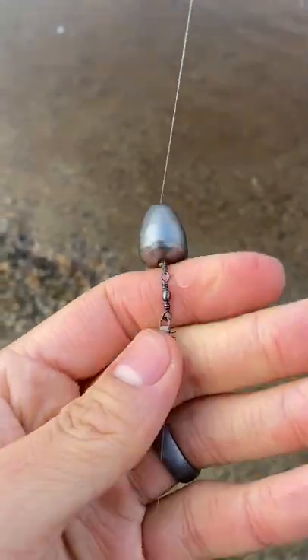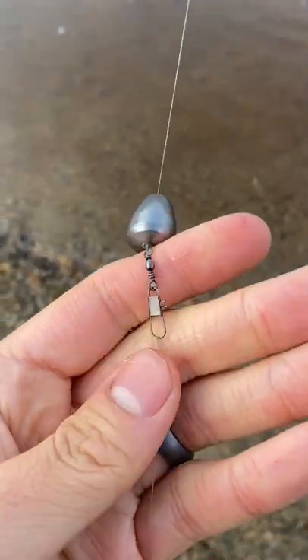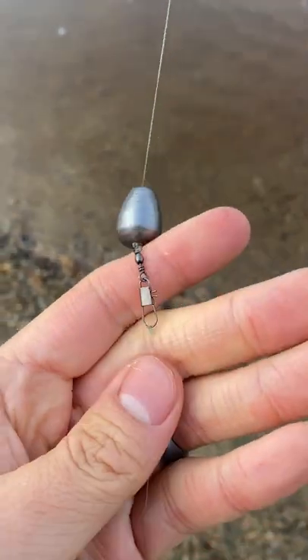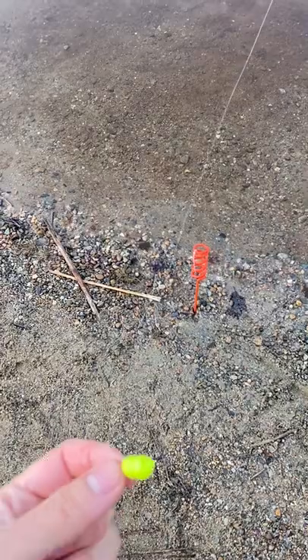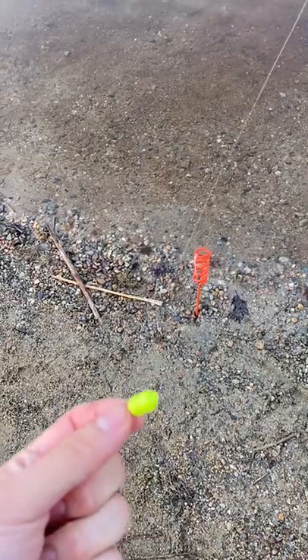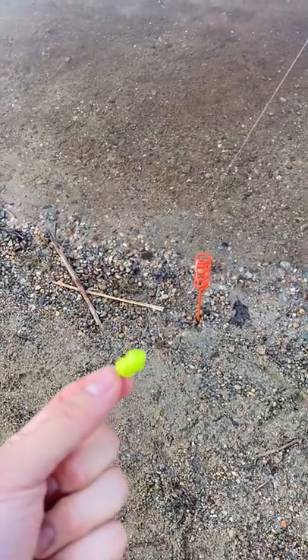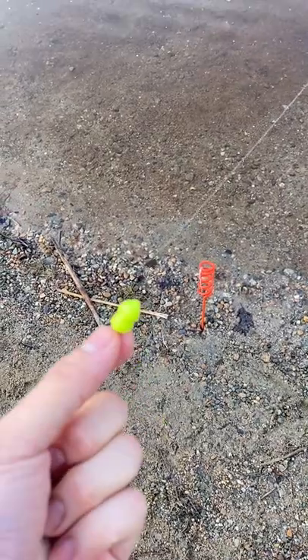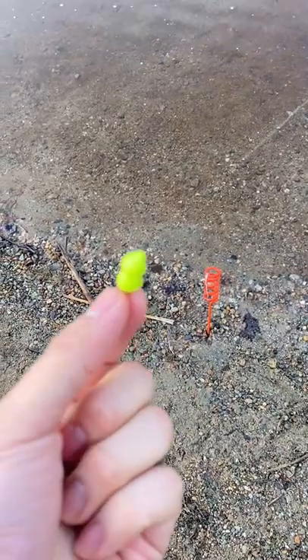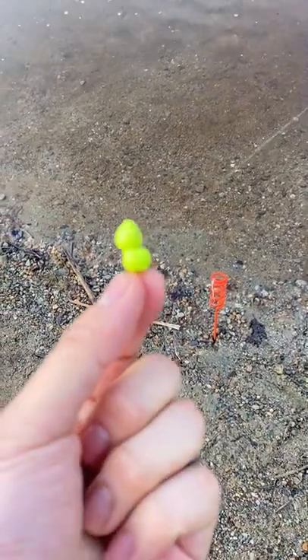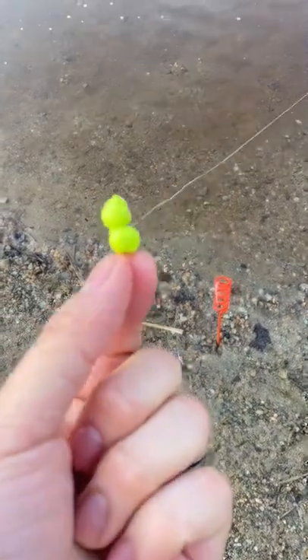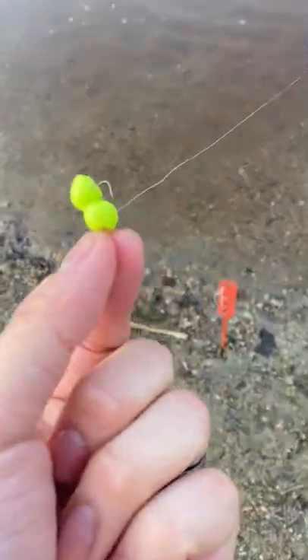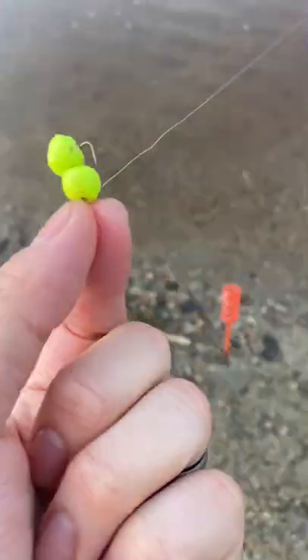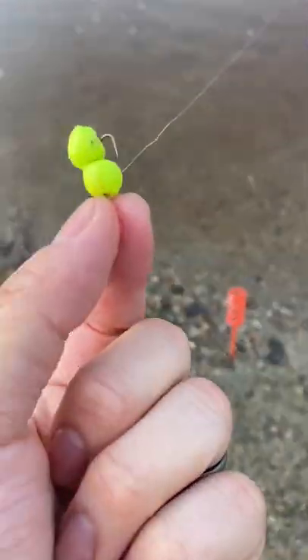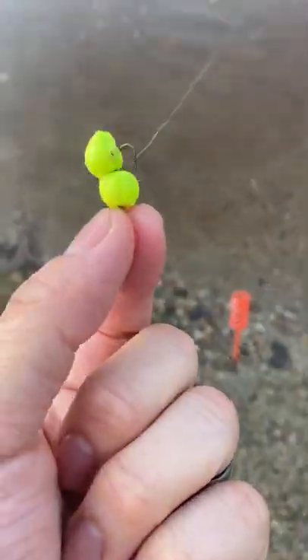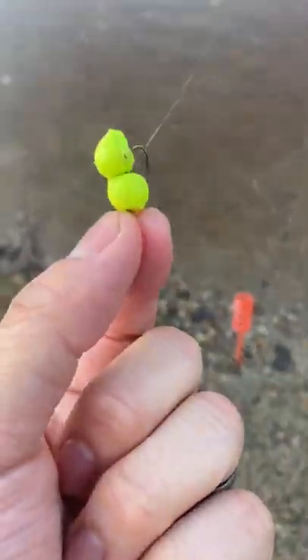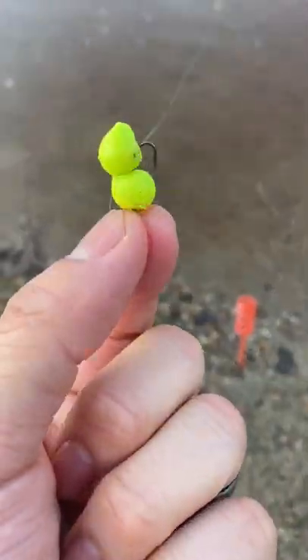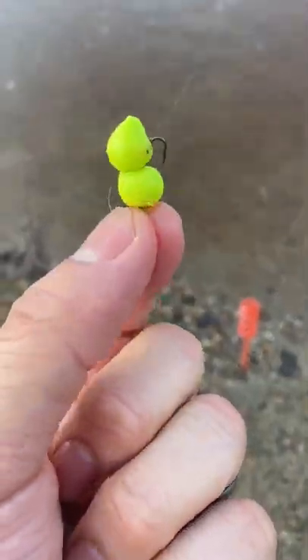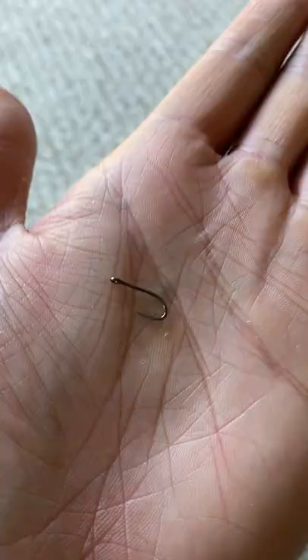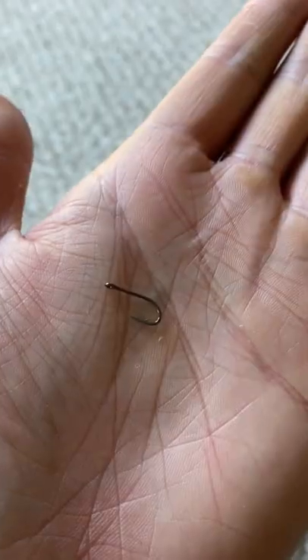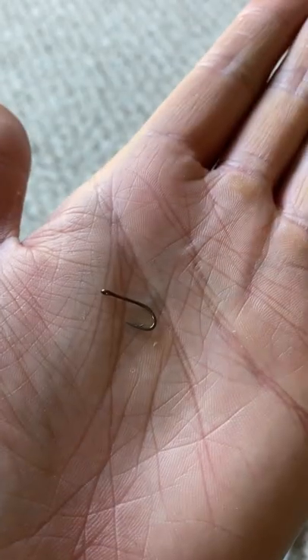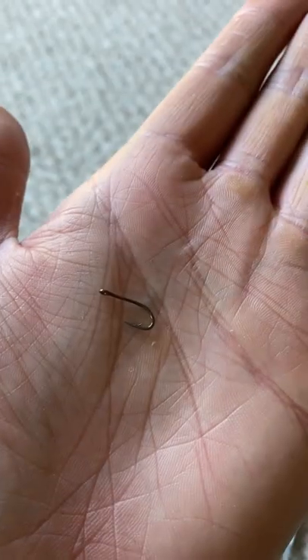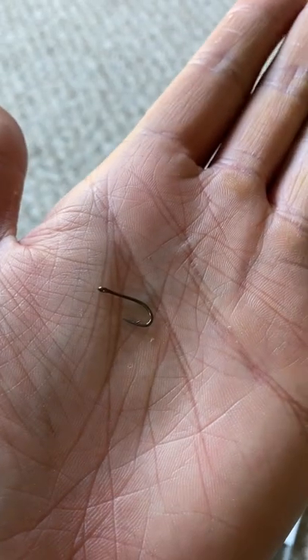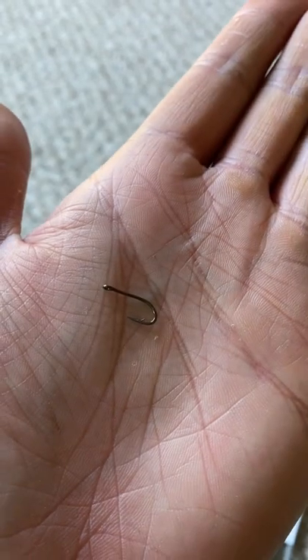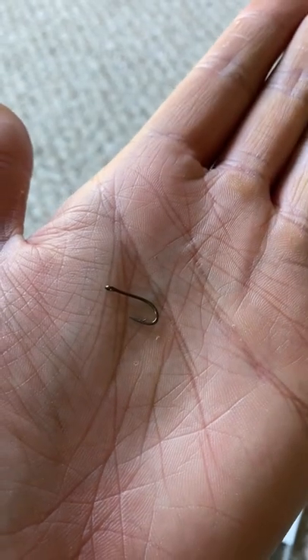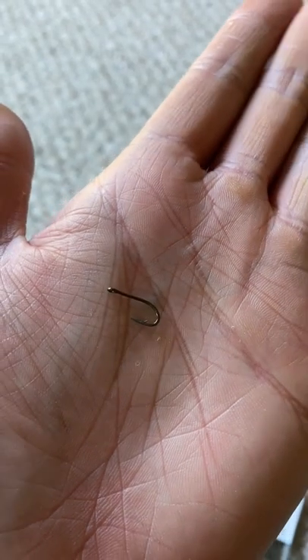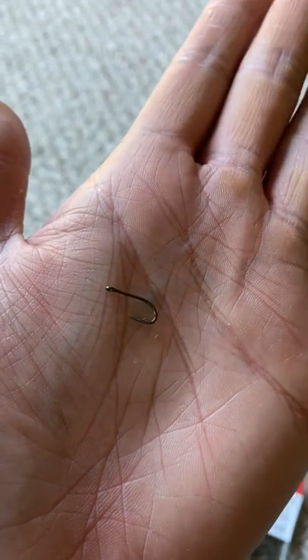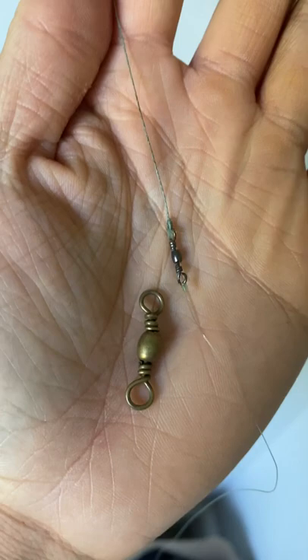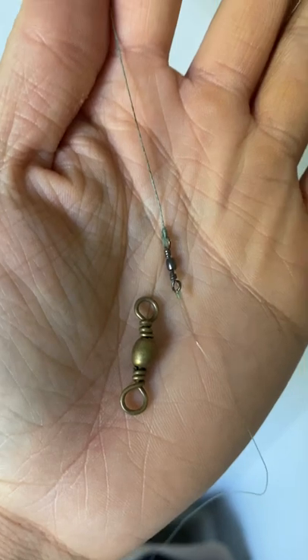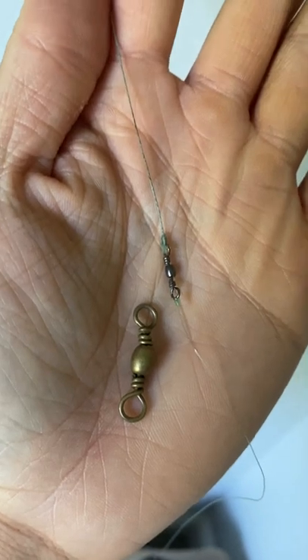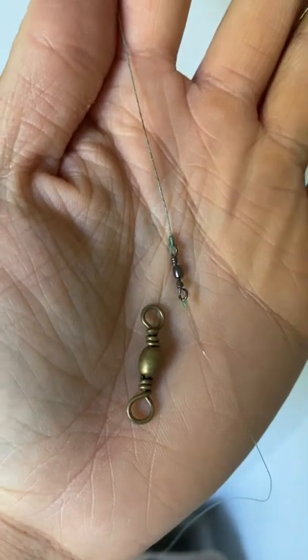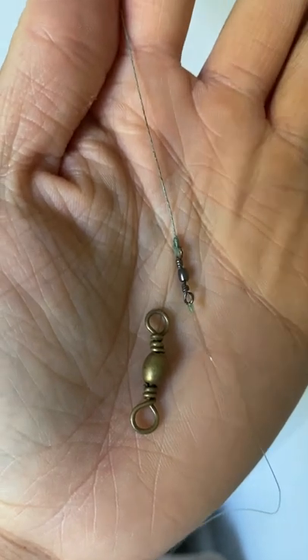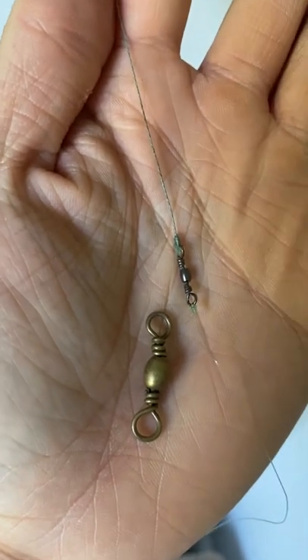The secret sauce is making sure you use small terminals, a thin line — 6 pound or thinner — and small hooks and swivel. I like size 9.